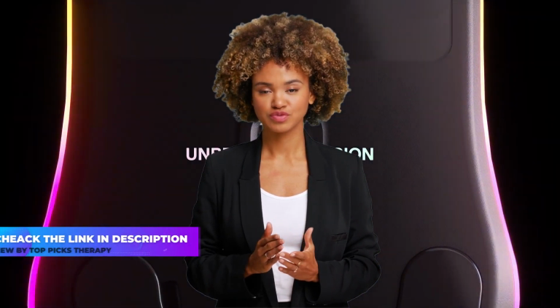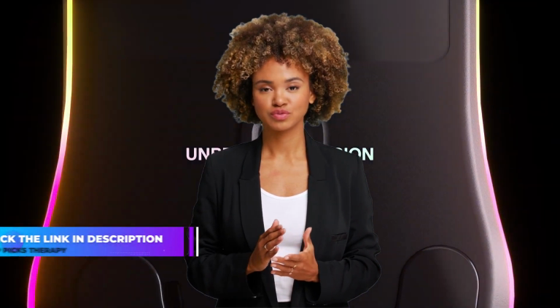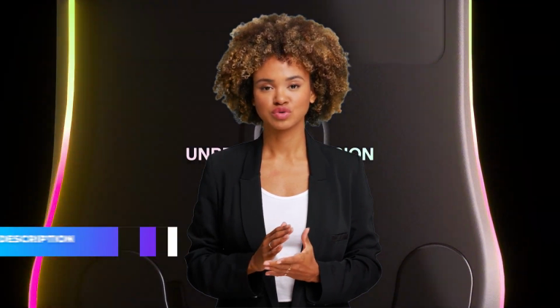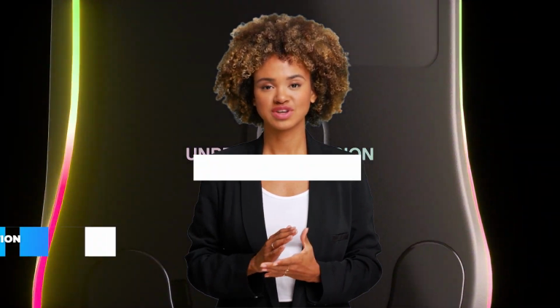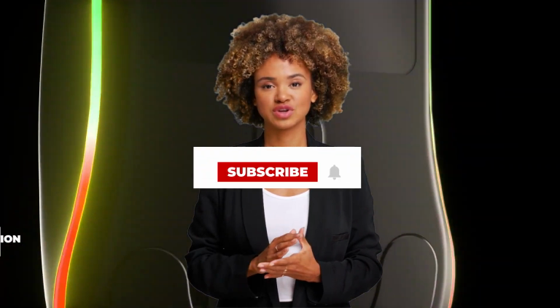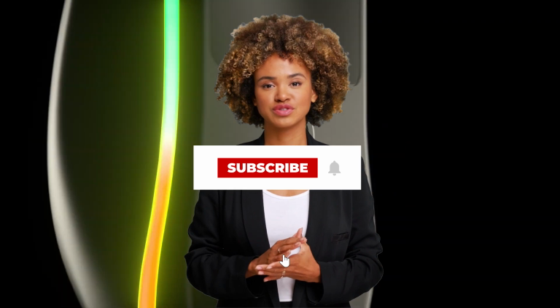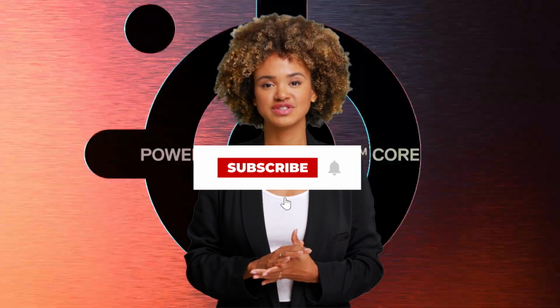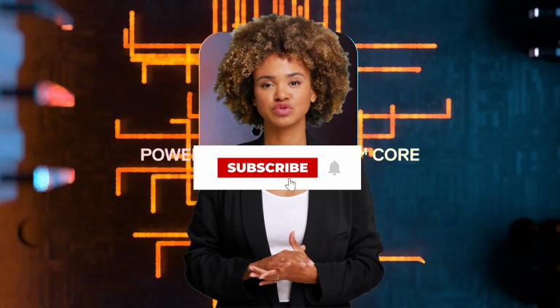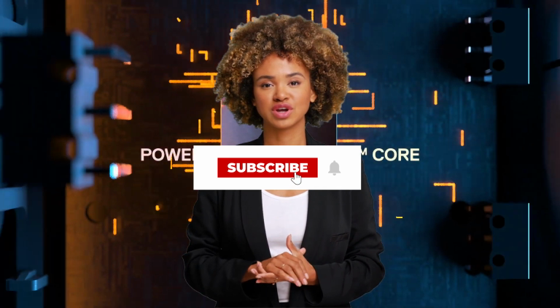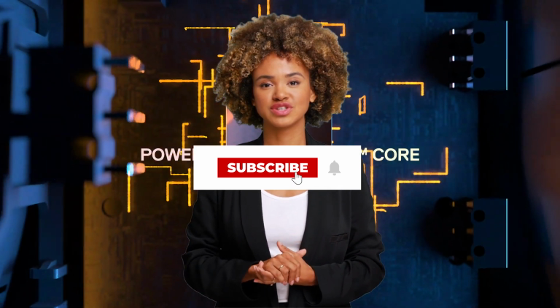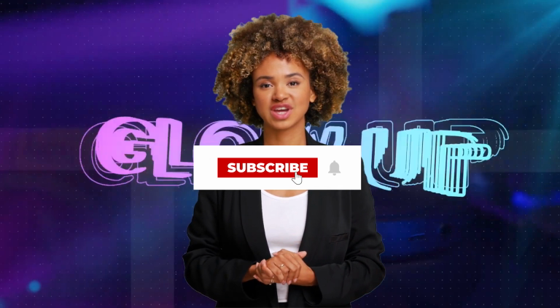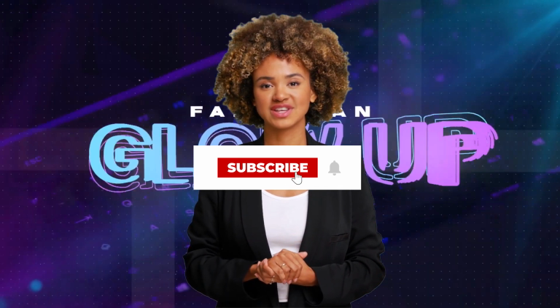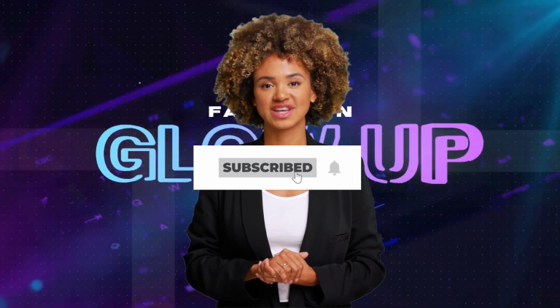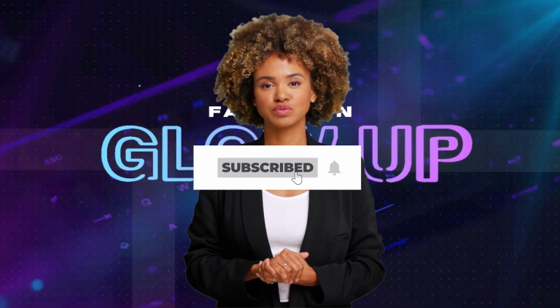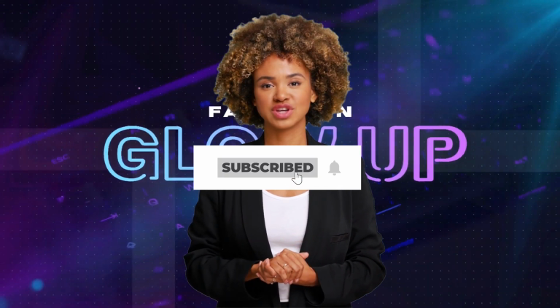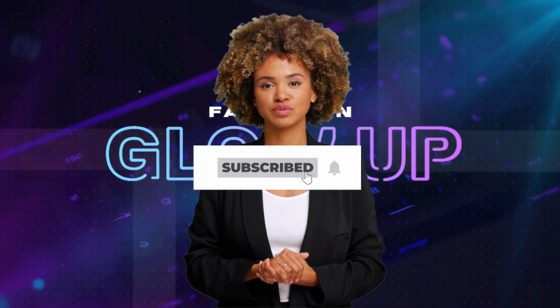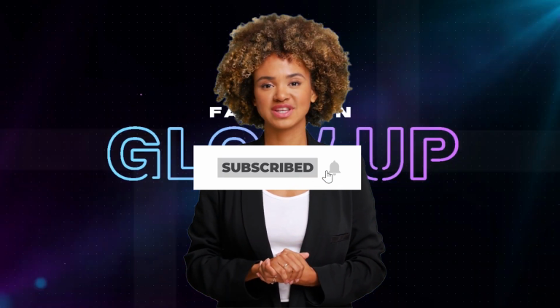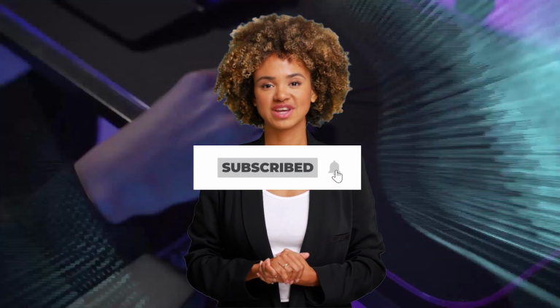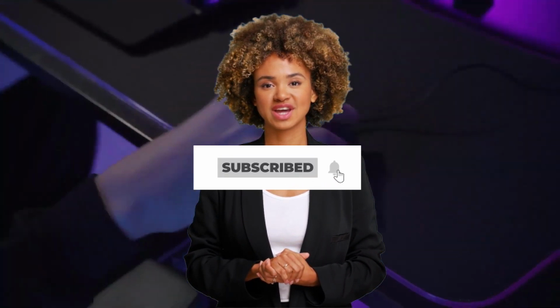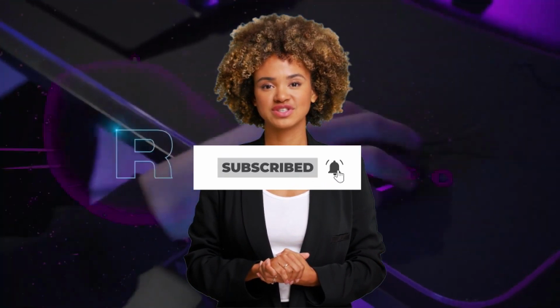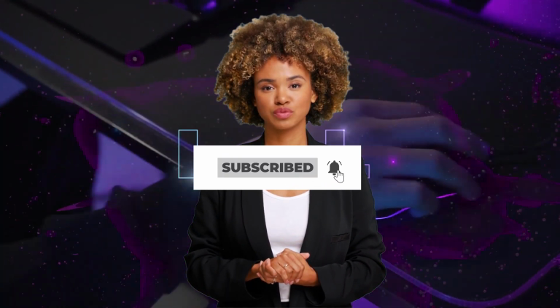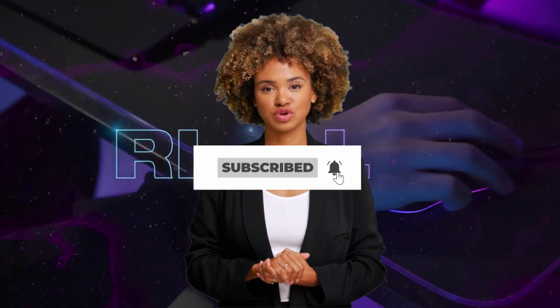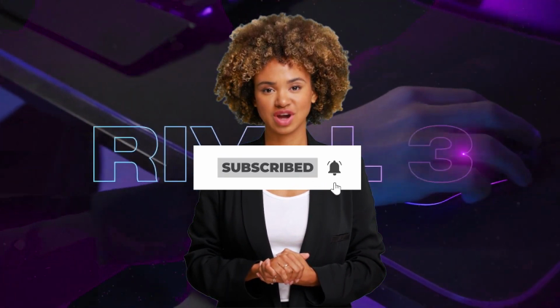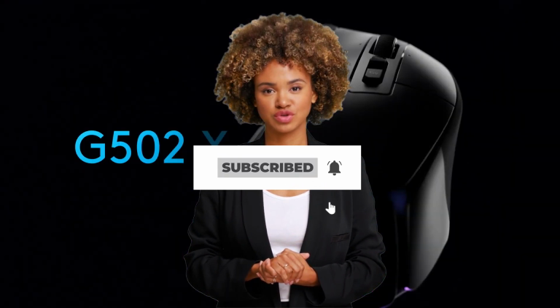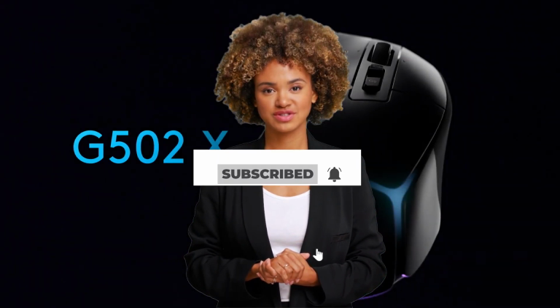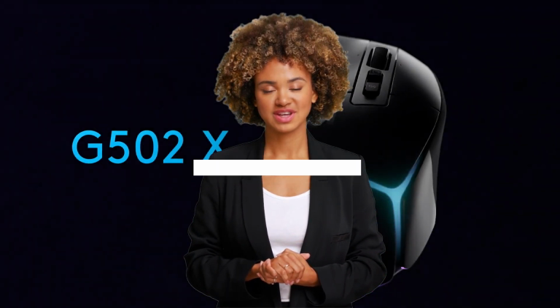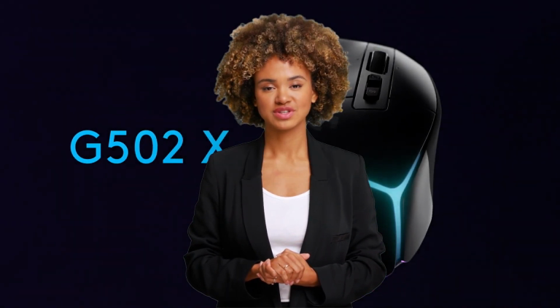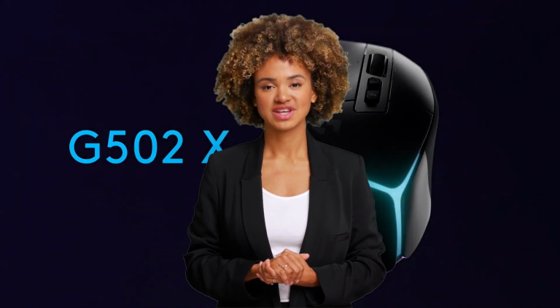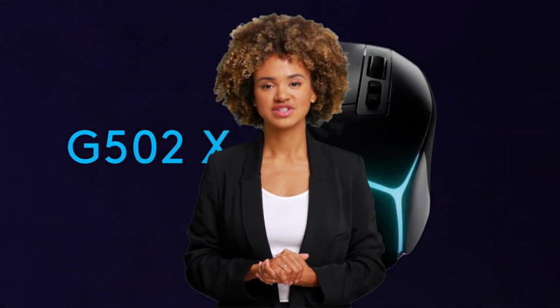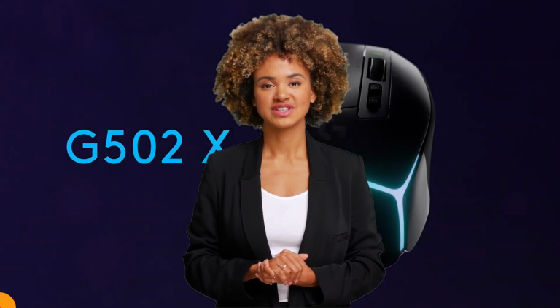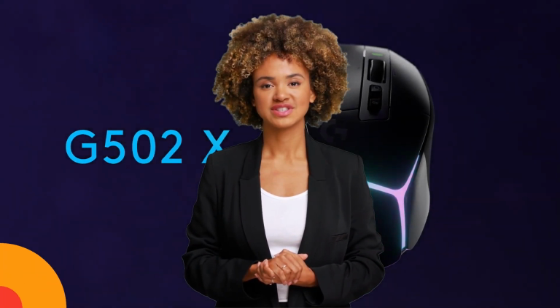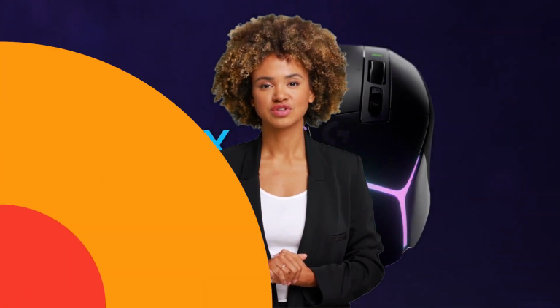For more videos, subscribe to this channel and press the bell icon to support our efforts. Let's get started.